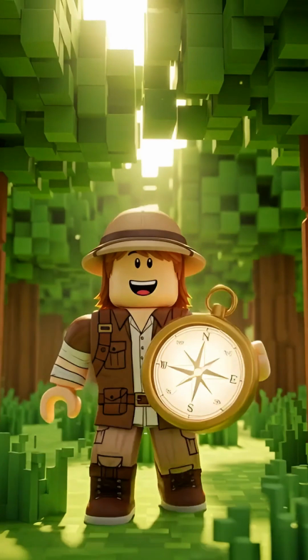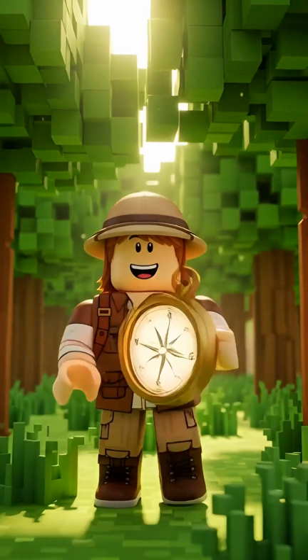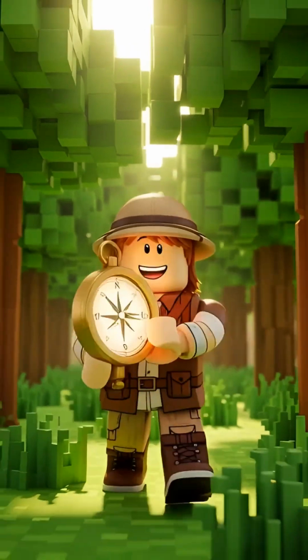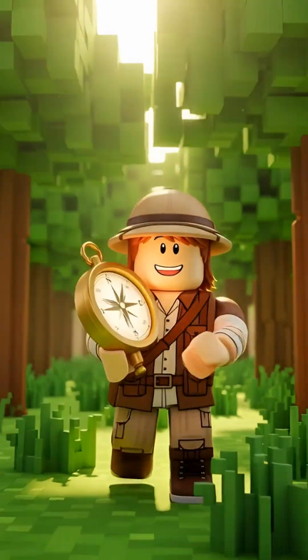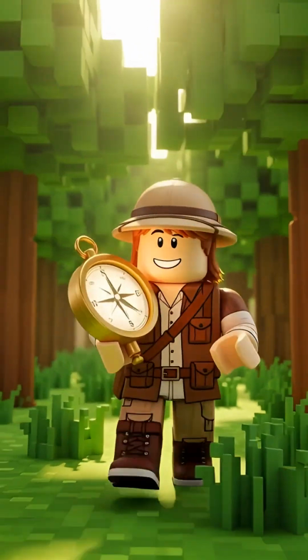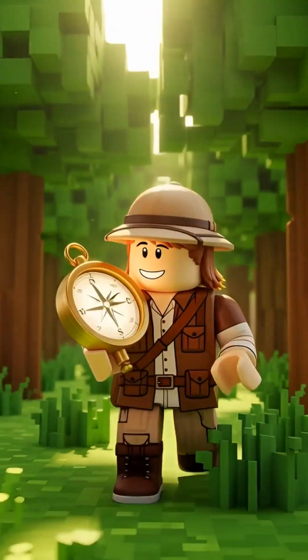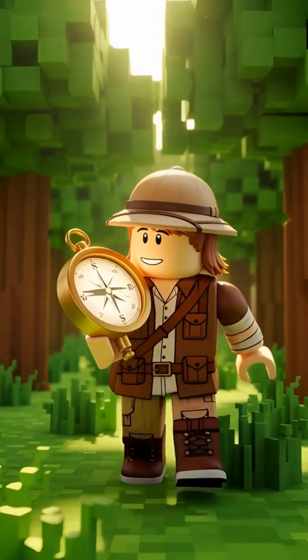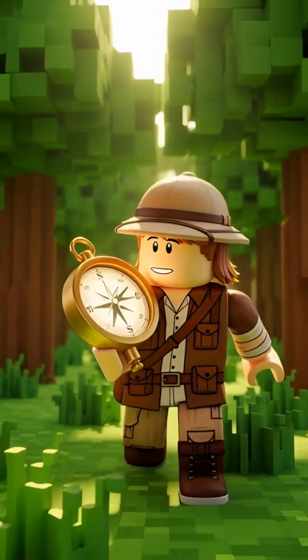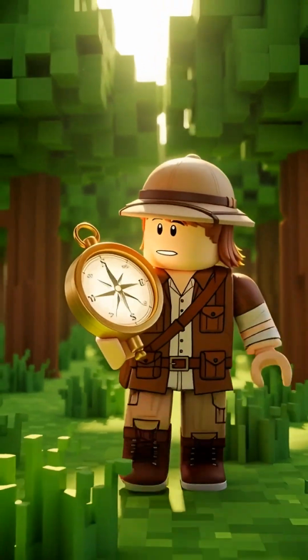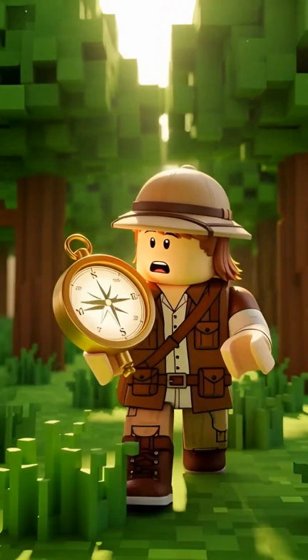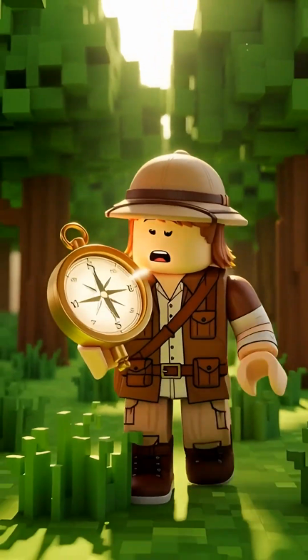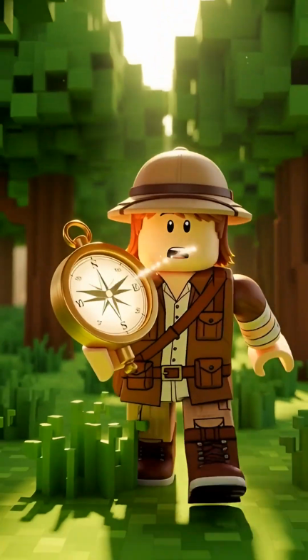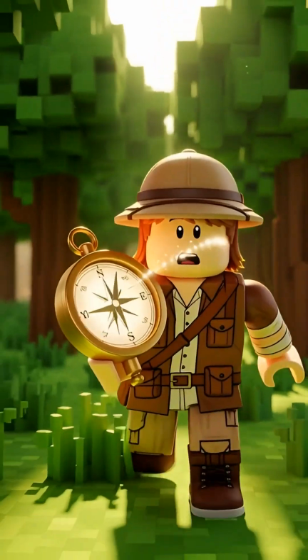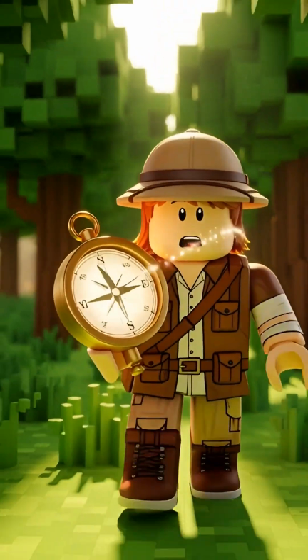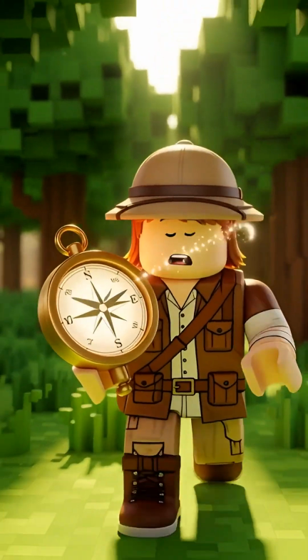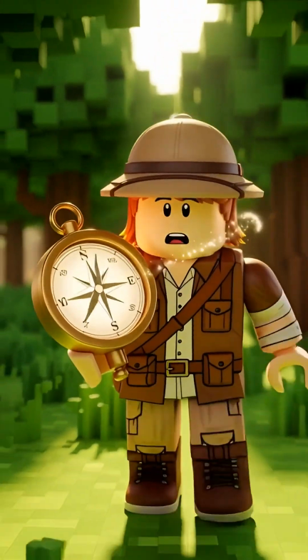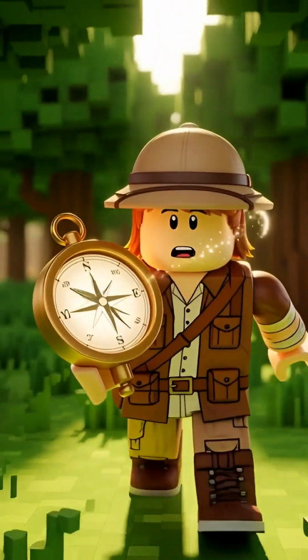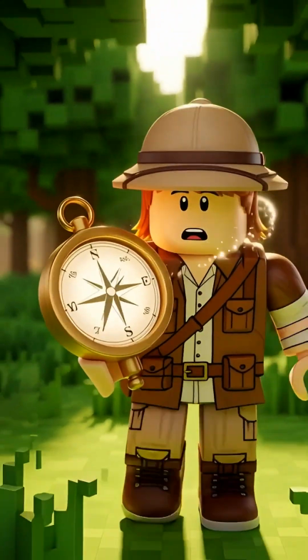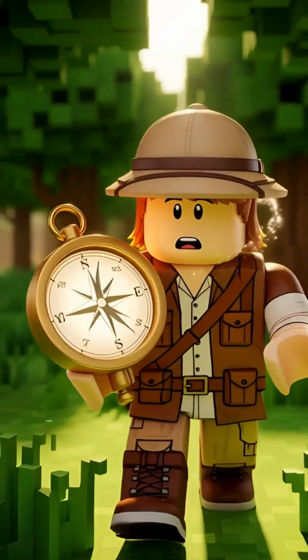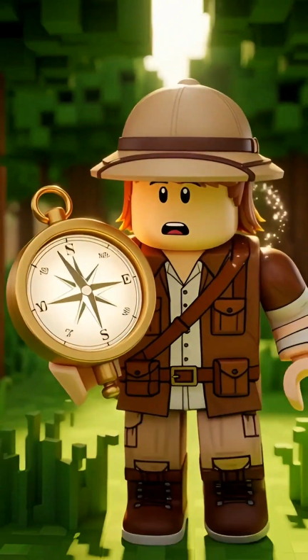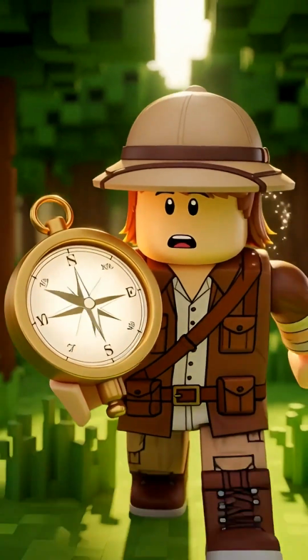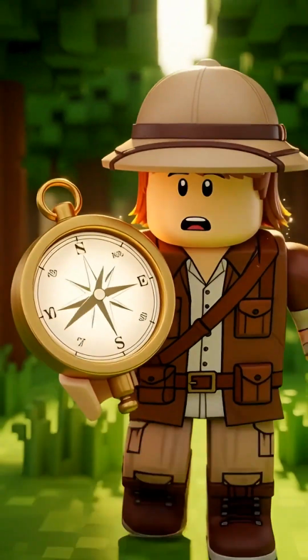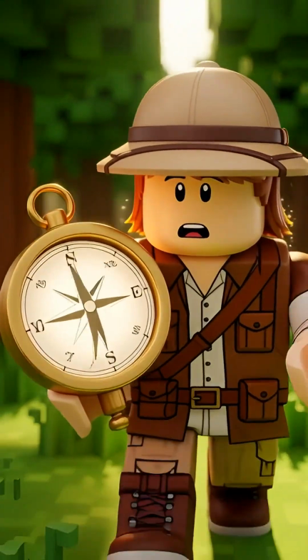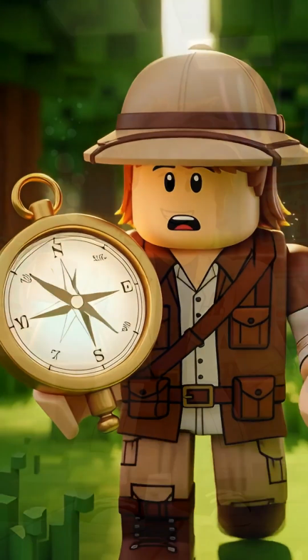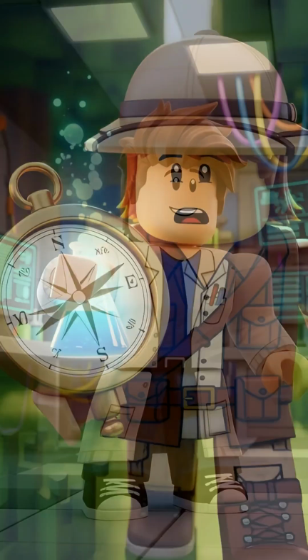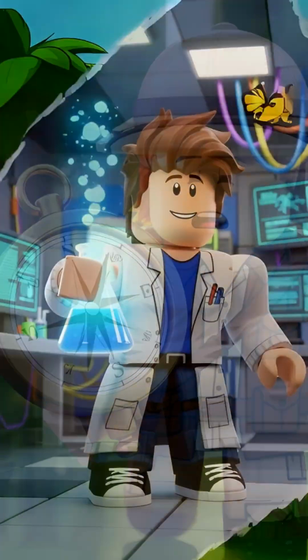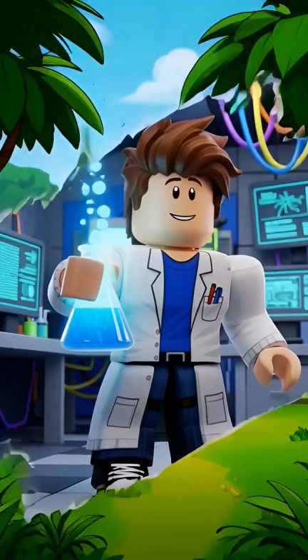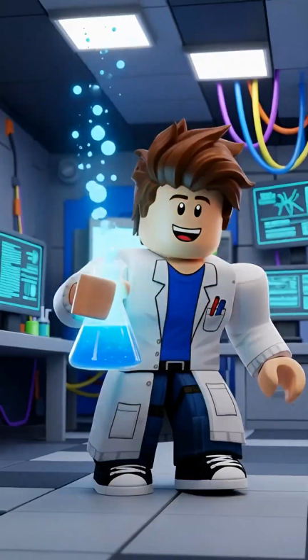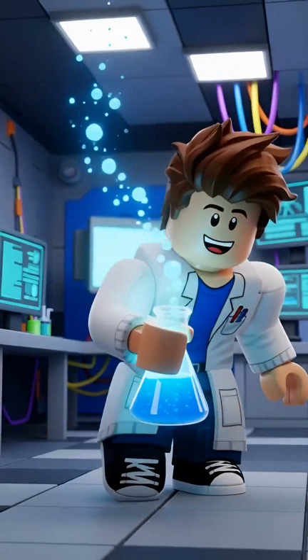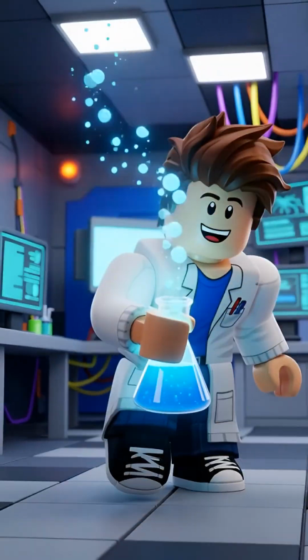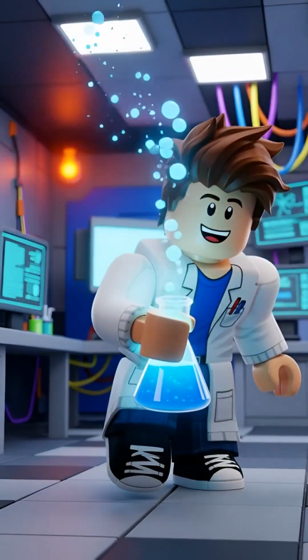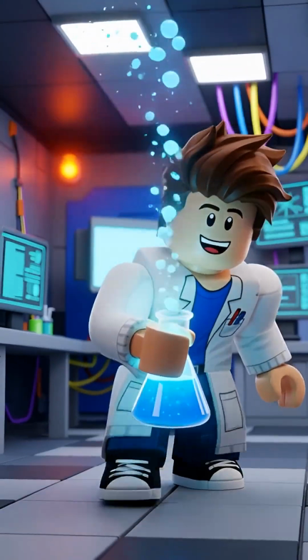Hey explorers, did you know your compass has a secret superpower? It's not magic, it's science!